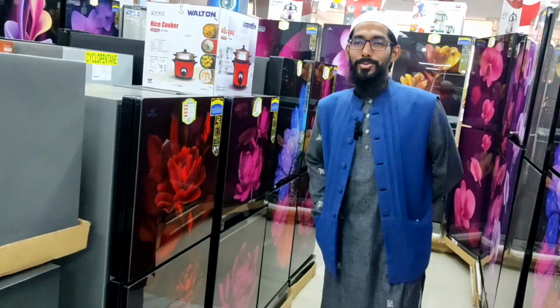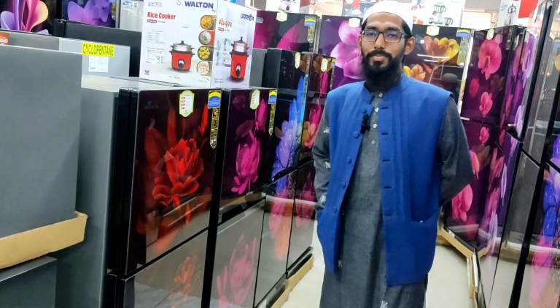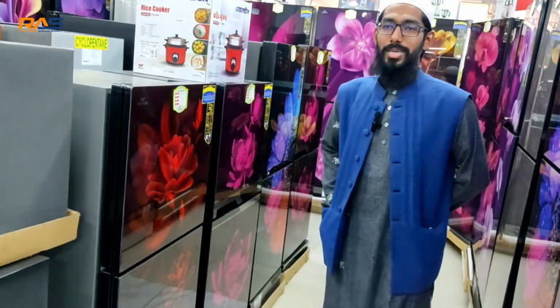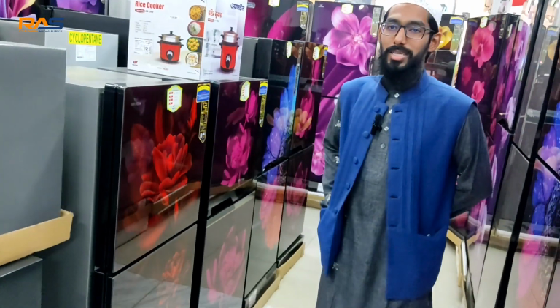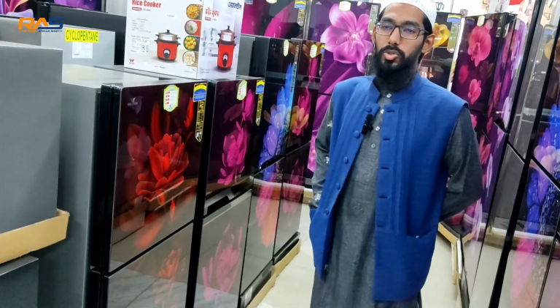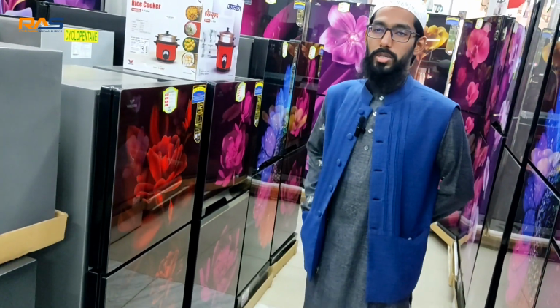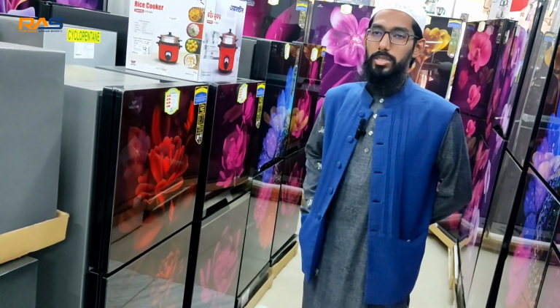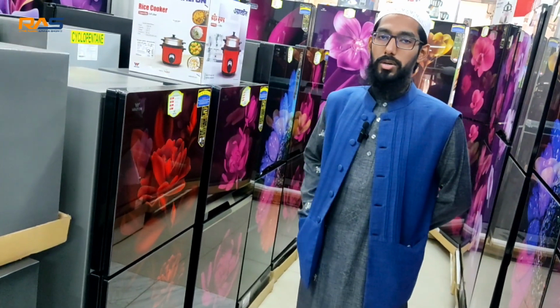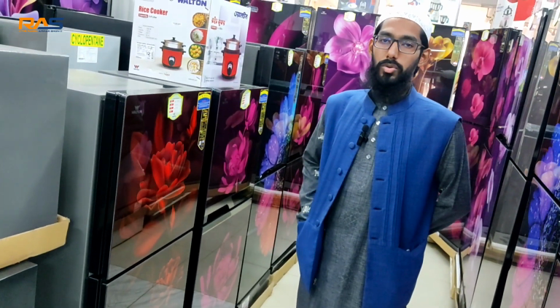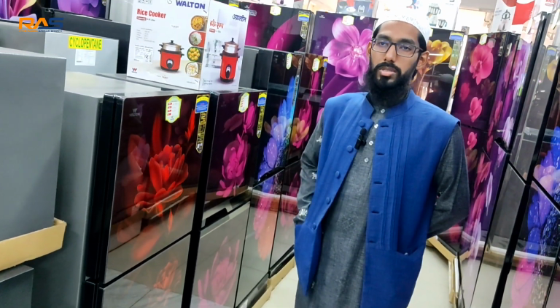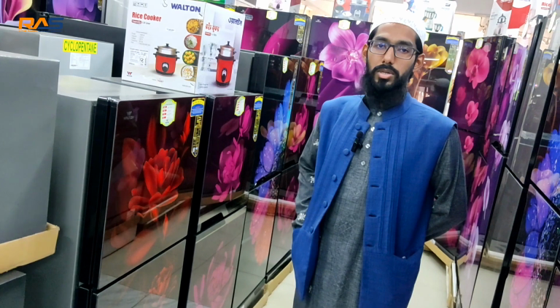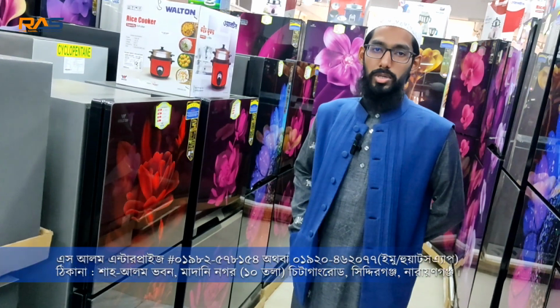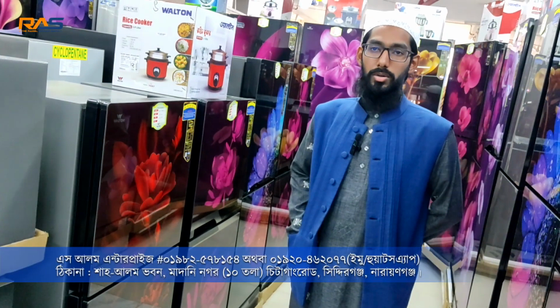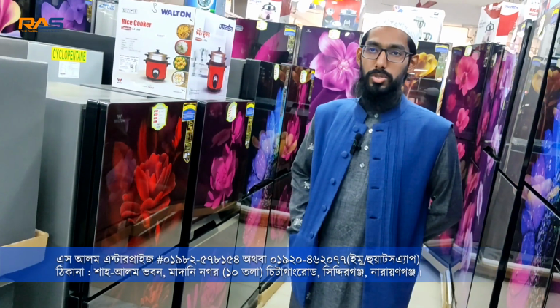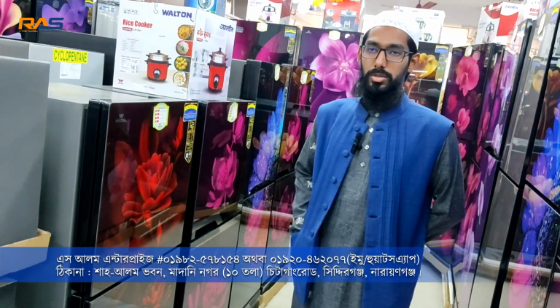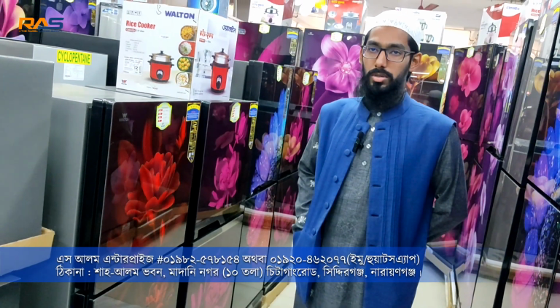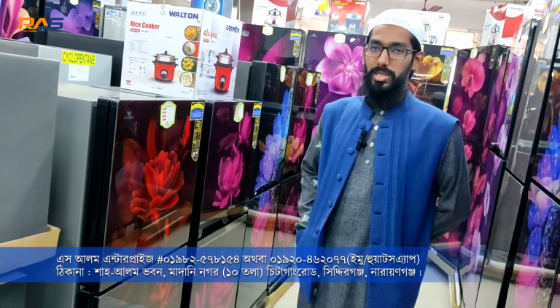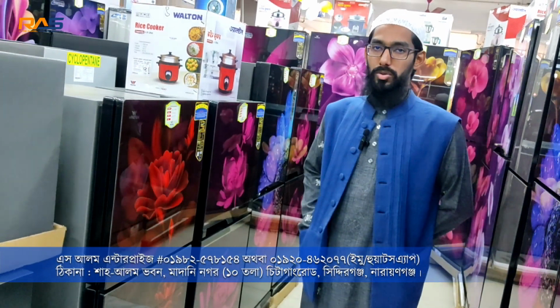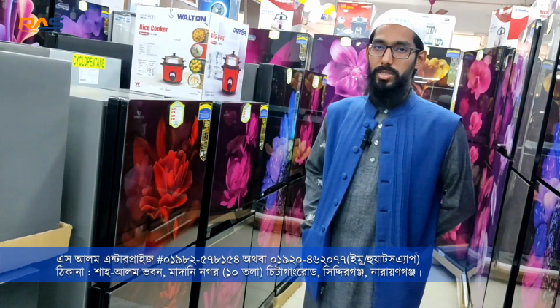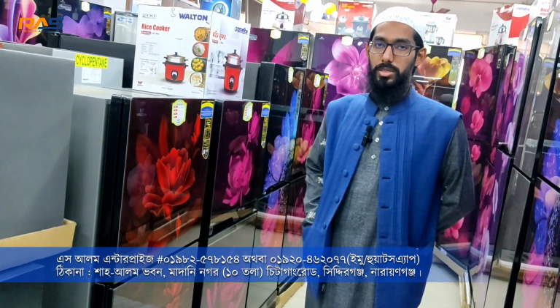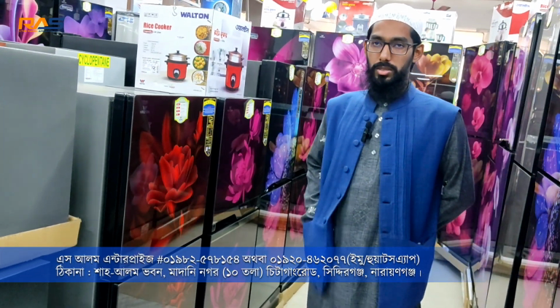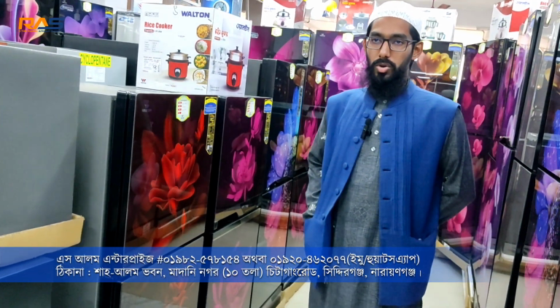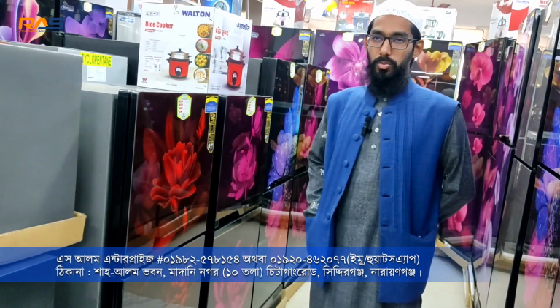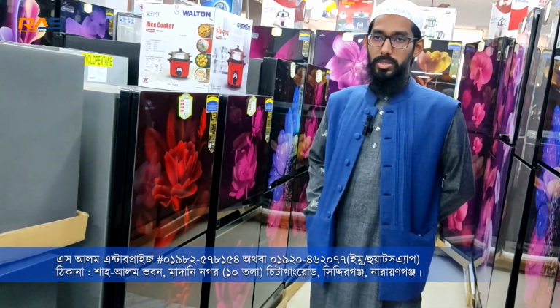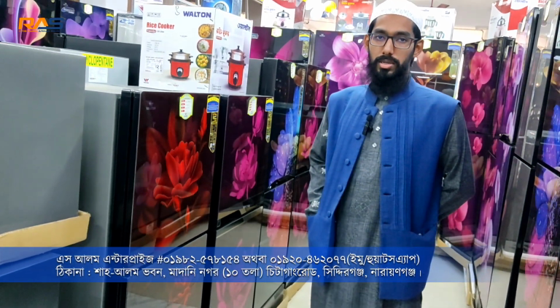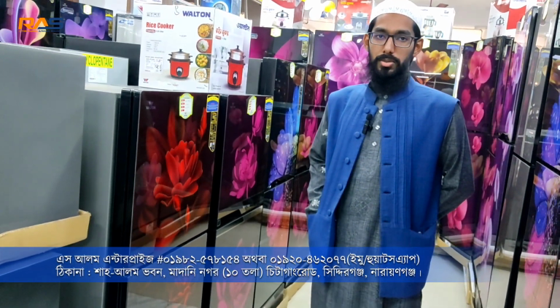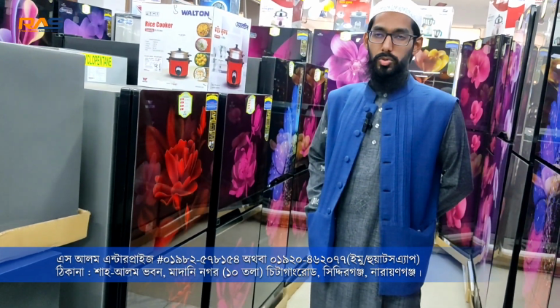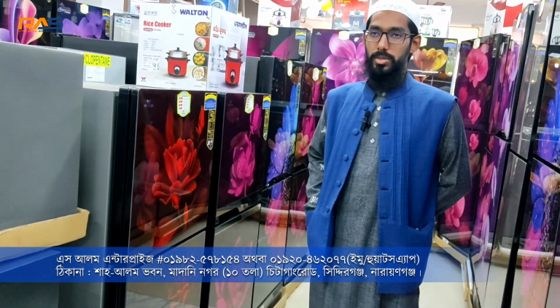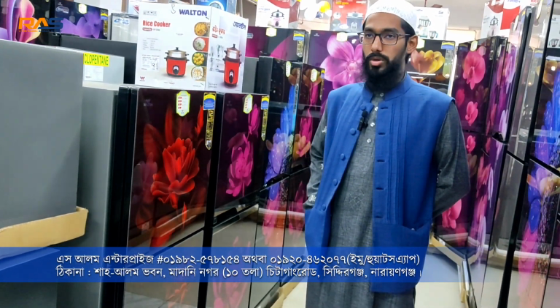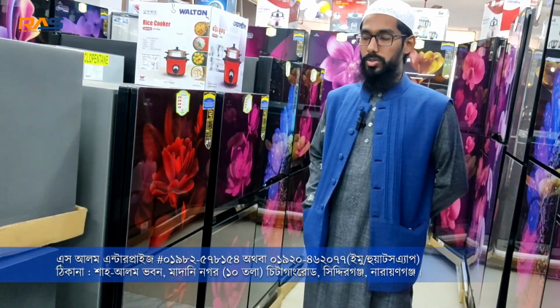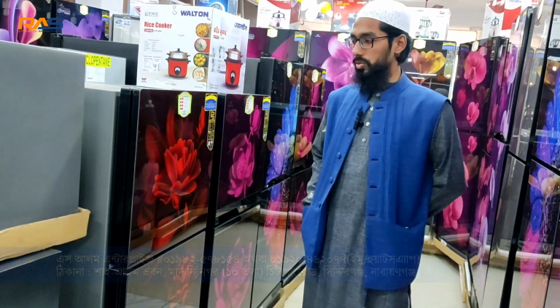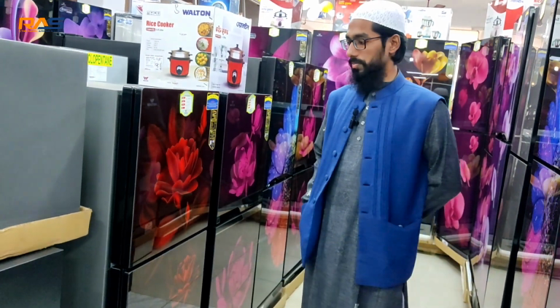This is Chita Gang Road, Sidhirganj, Narayanganj. This is the opposite side of Walton Exclusive.